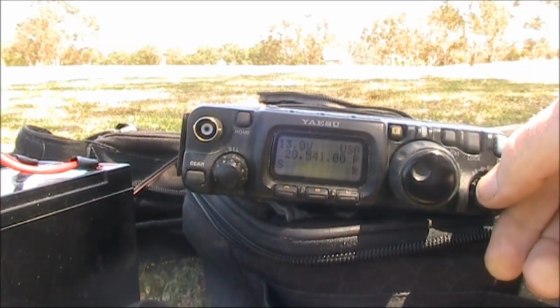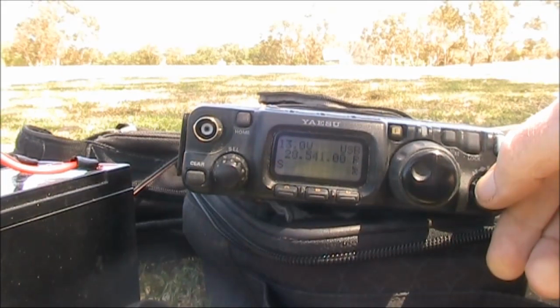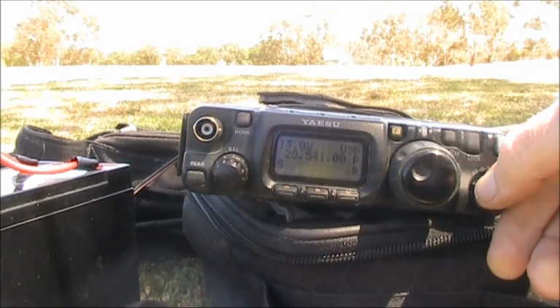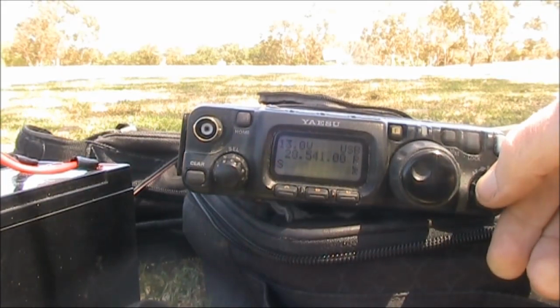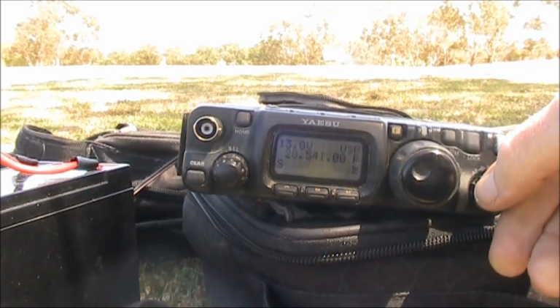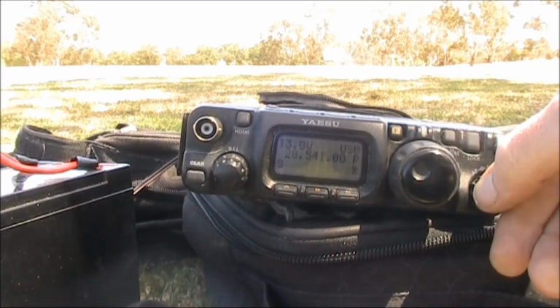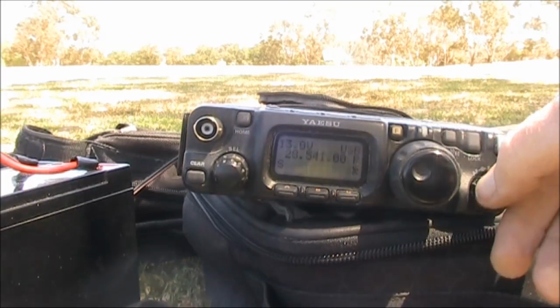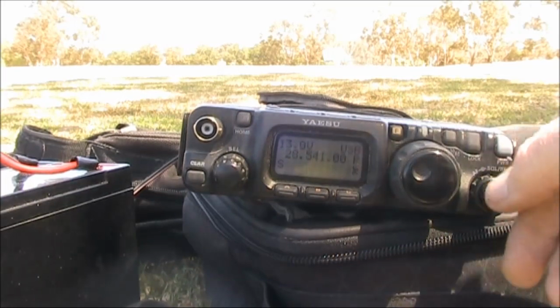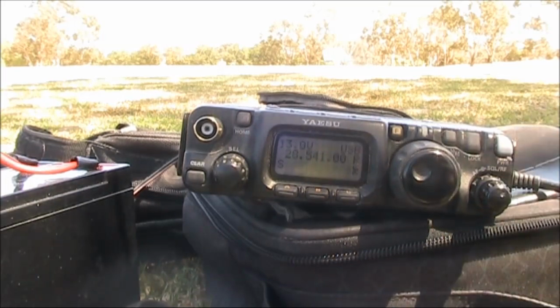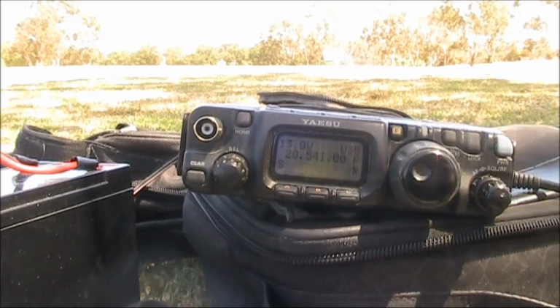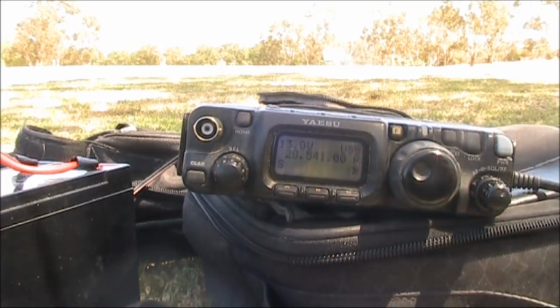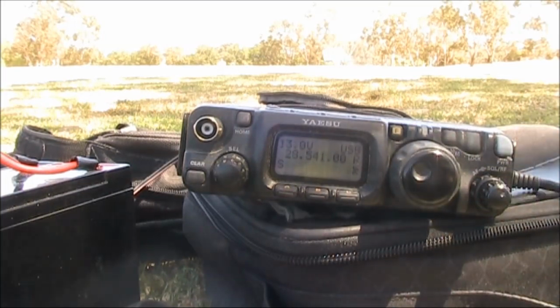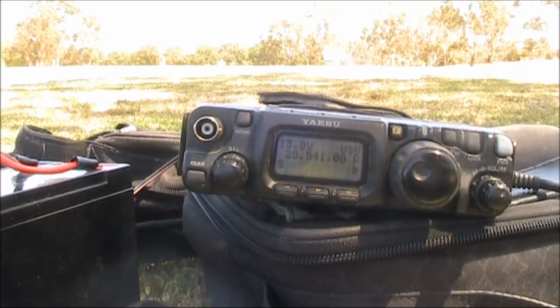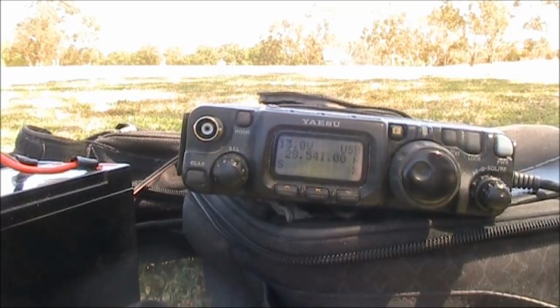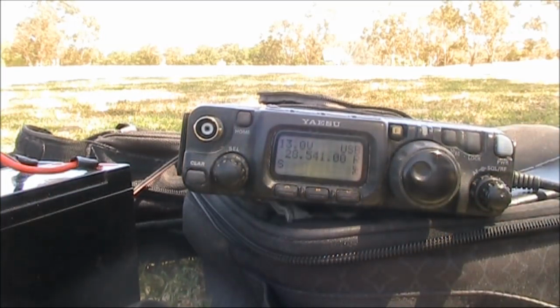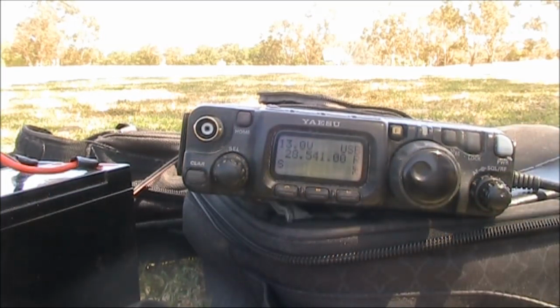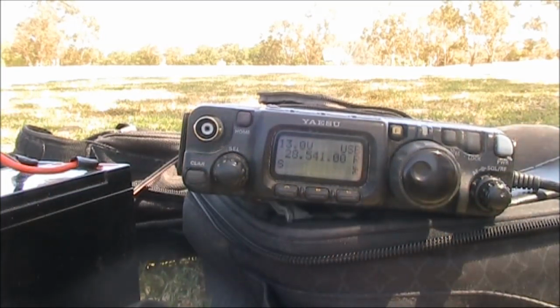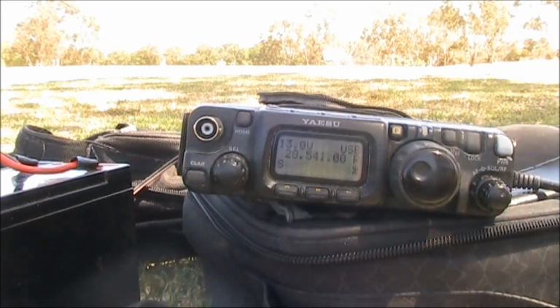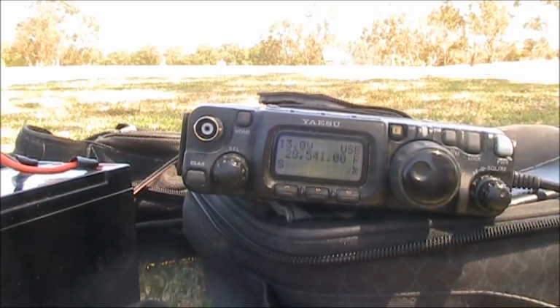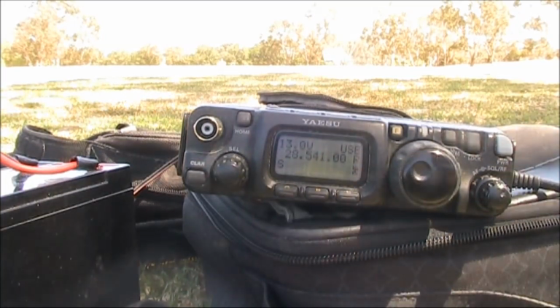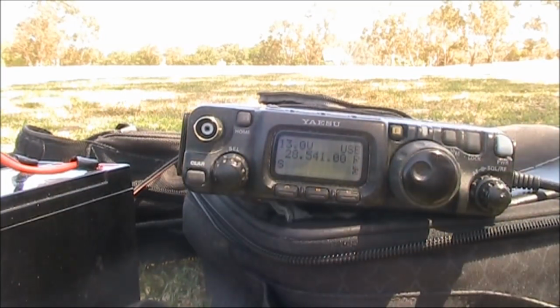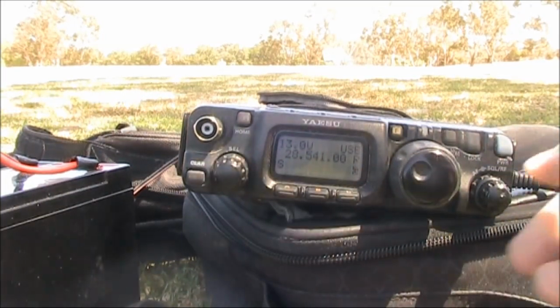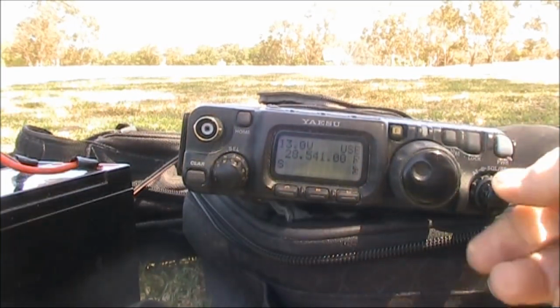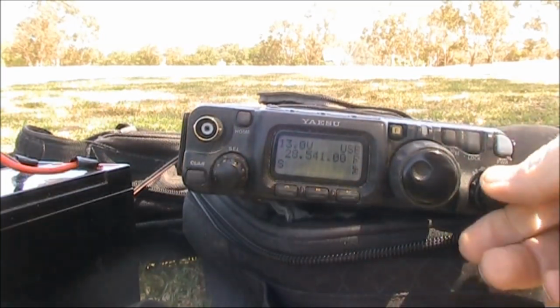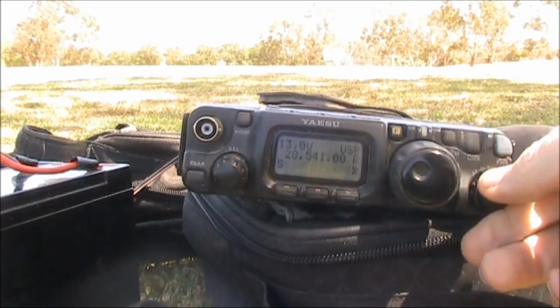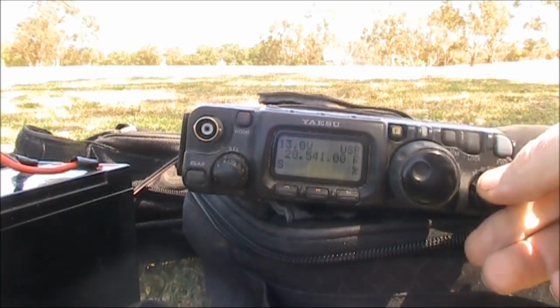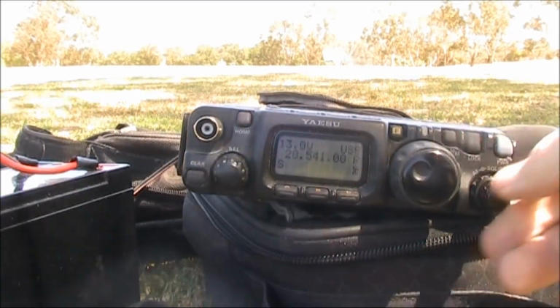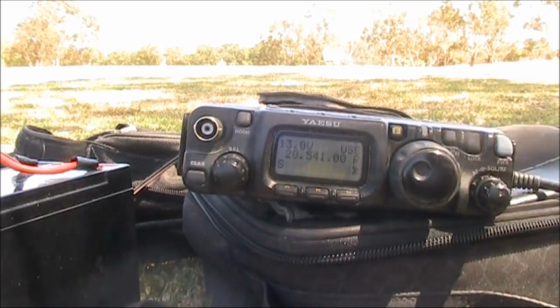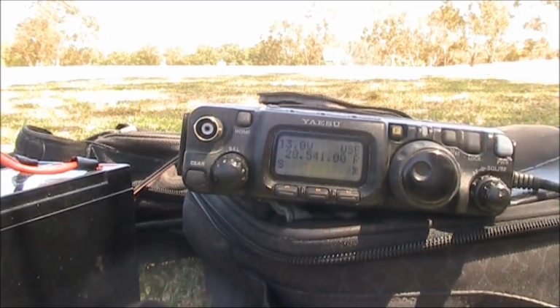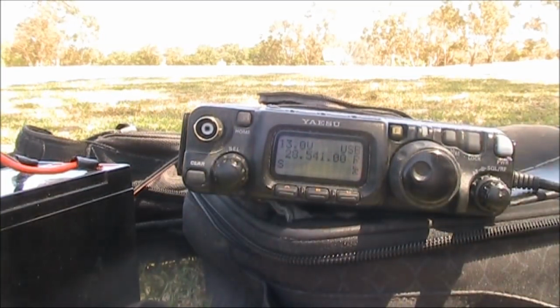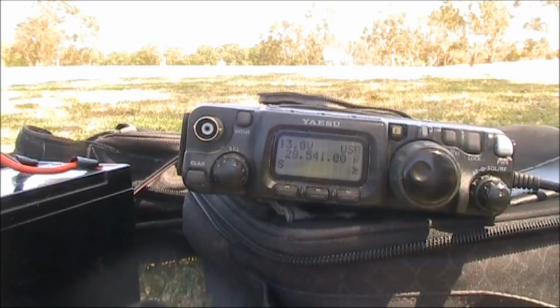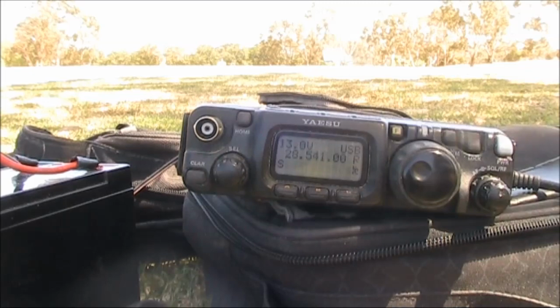Well, conditions are obviously good on 10m today. They were good yesterday too, actually.